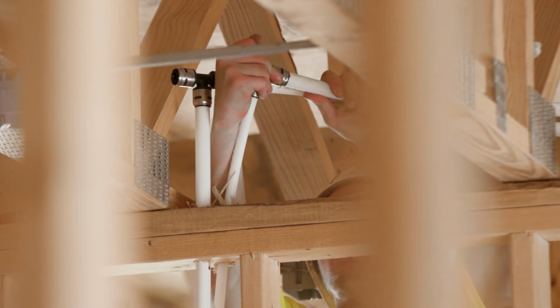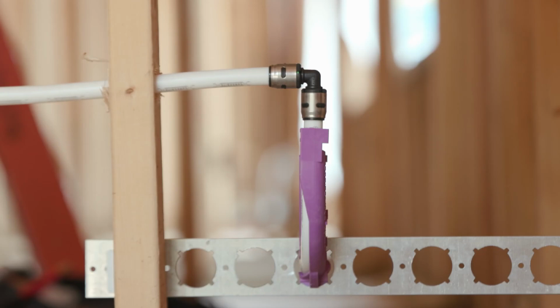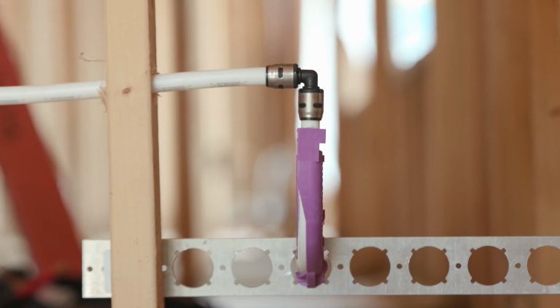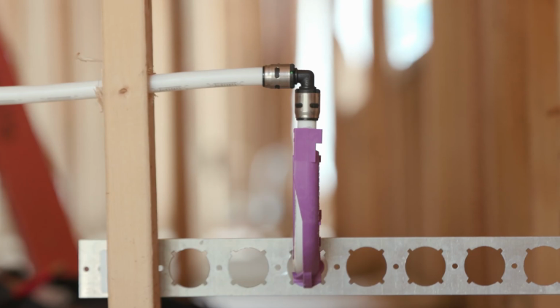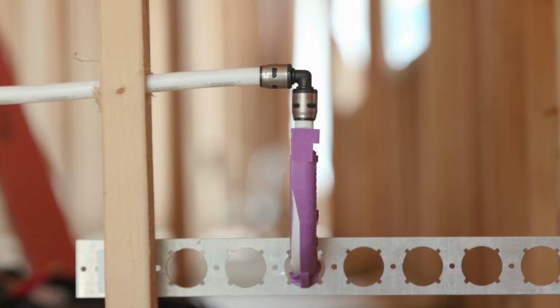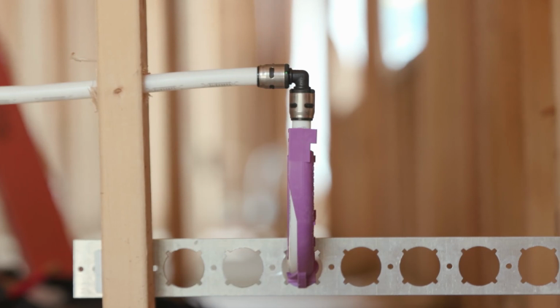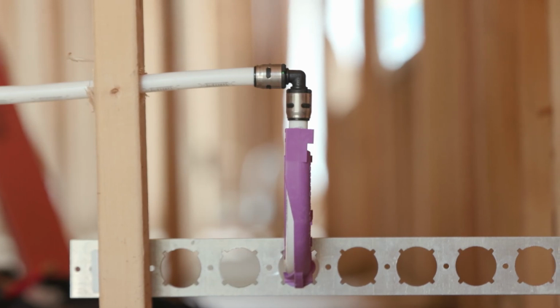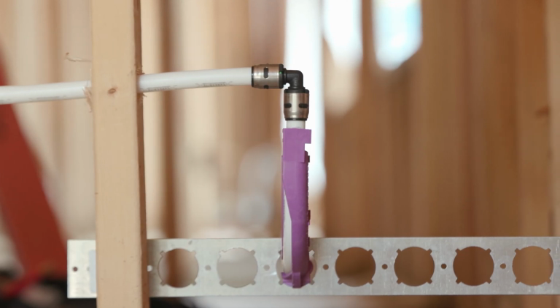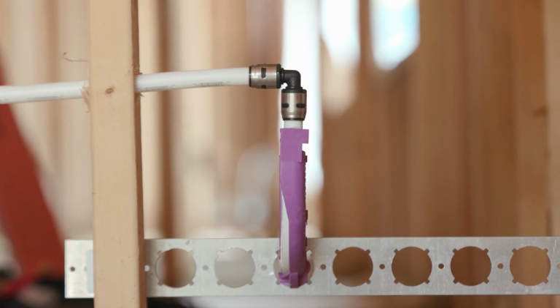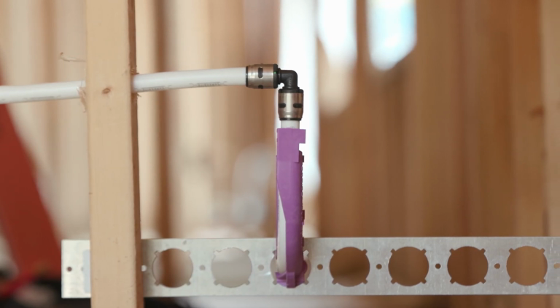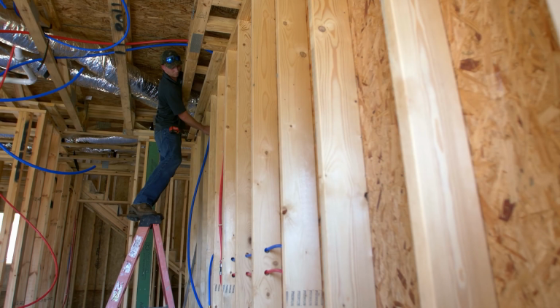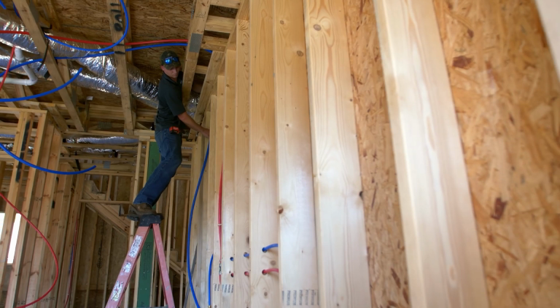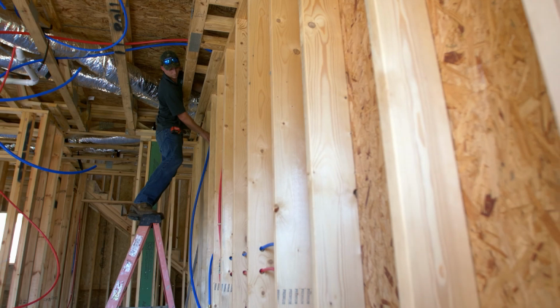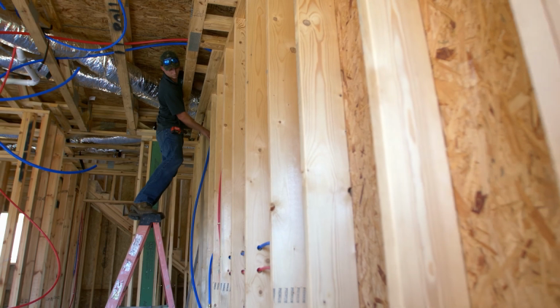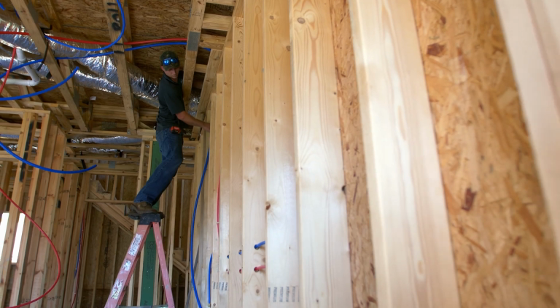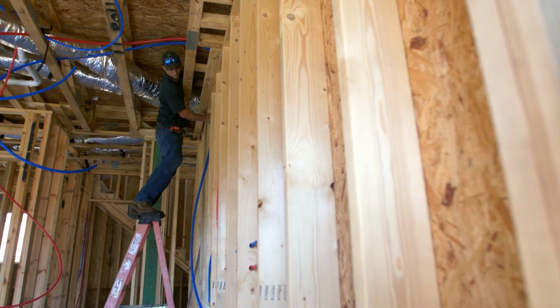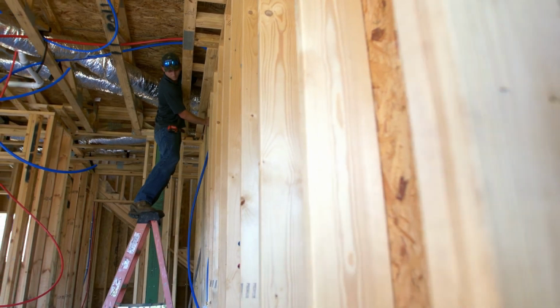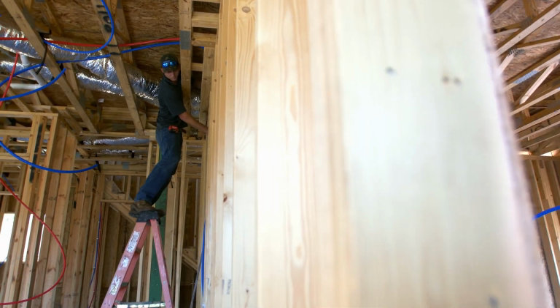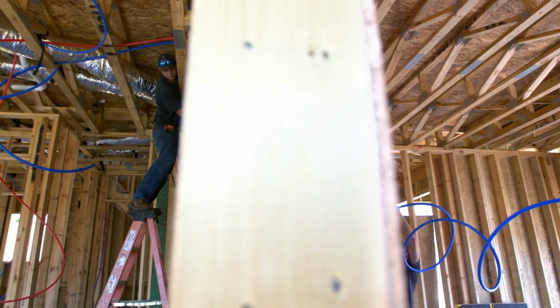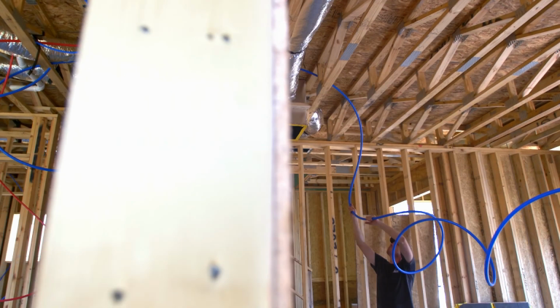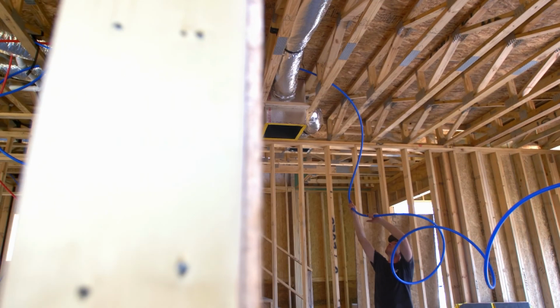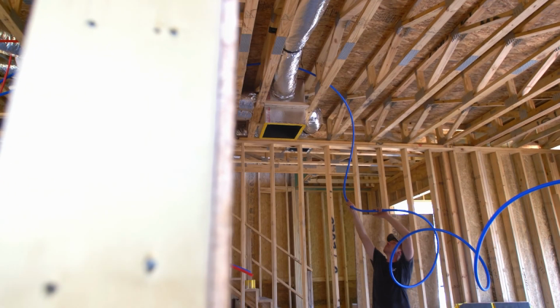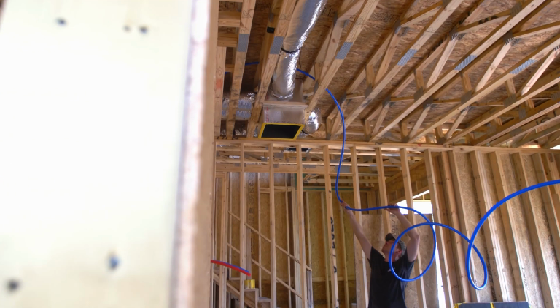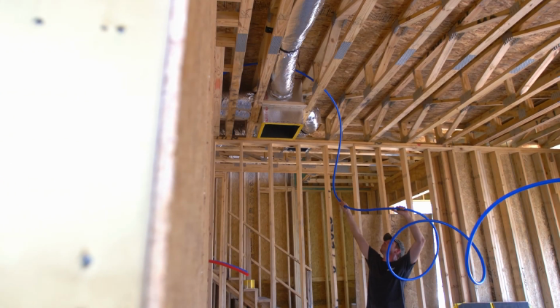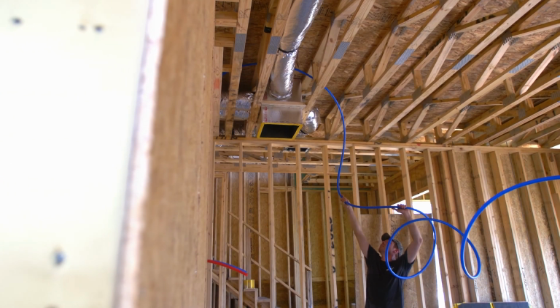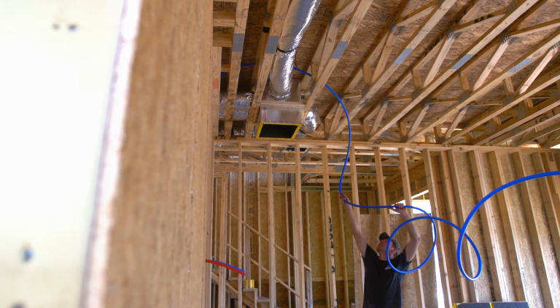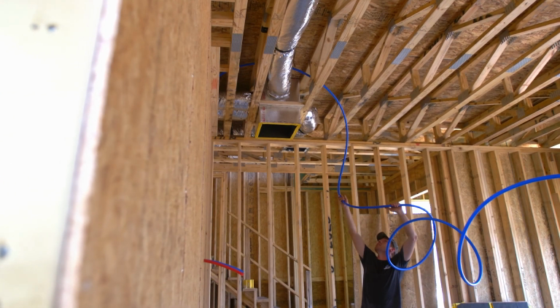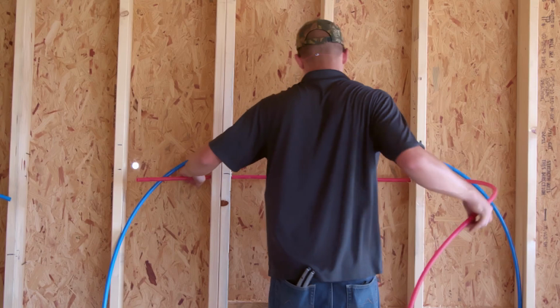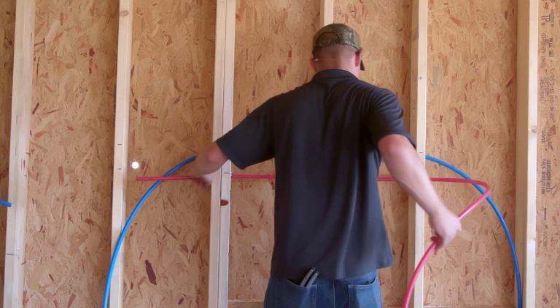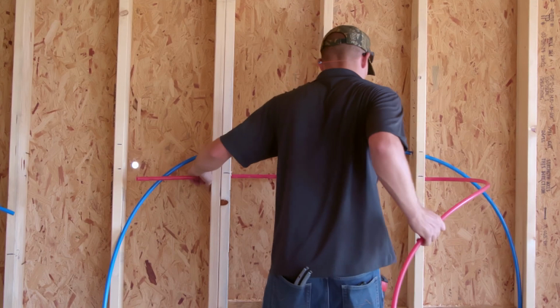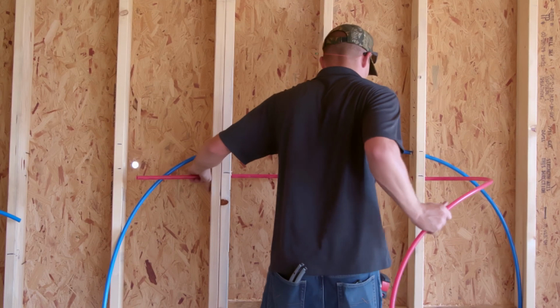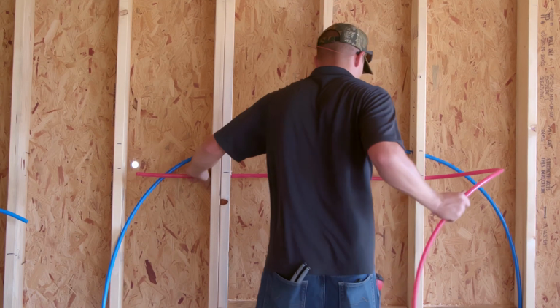PEX-B can also be used for push, crimp, clamp, and press-style fittings, and is the most price-friendly PEX type available.